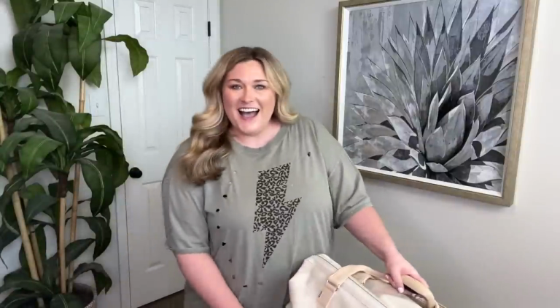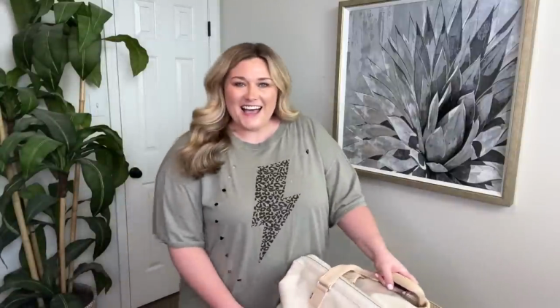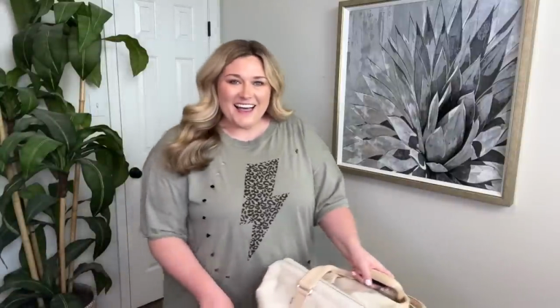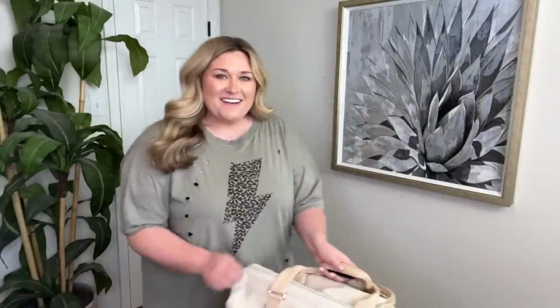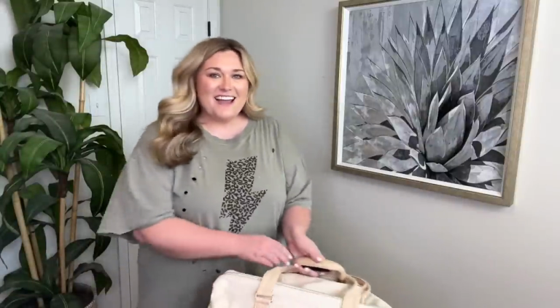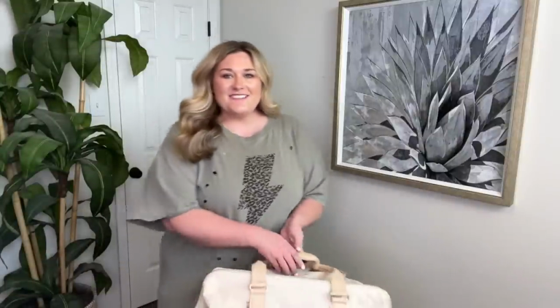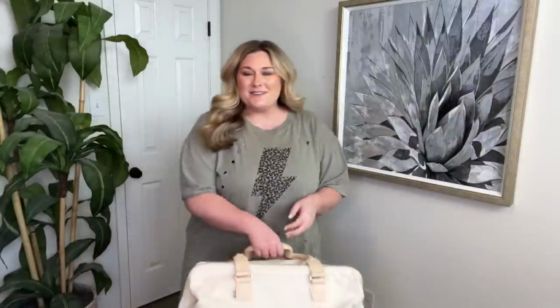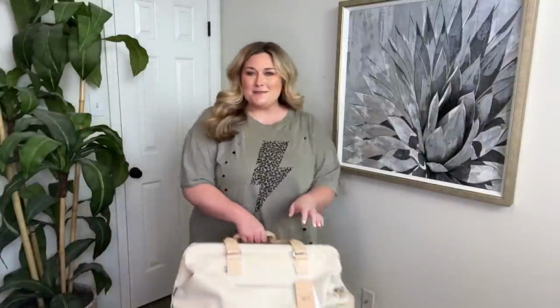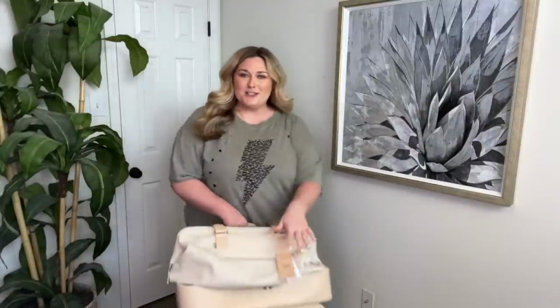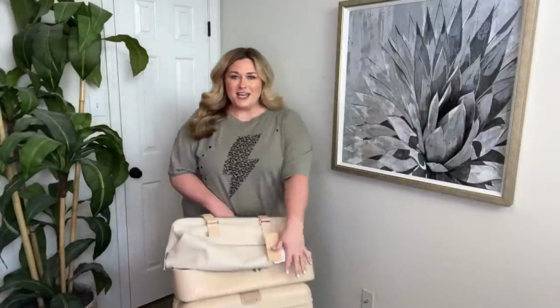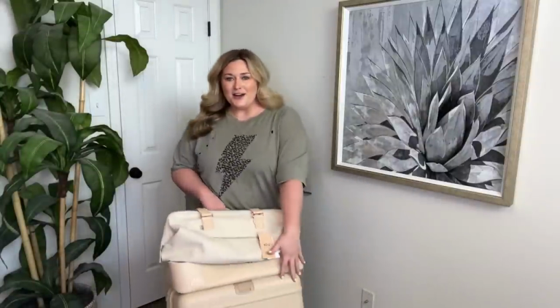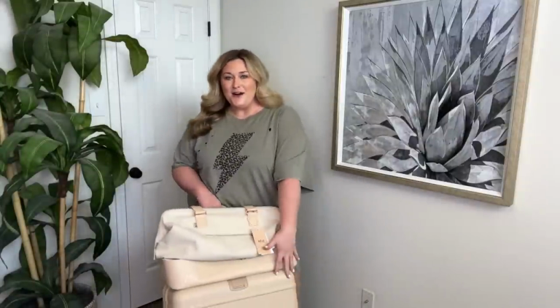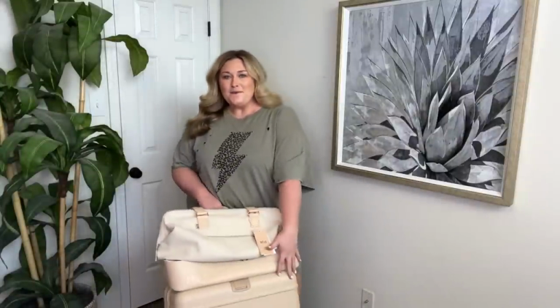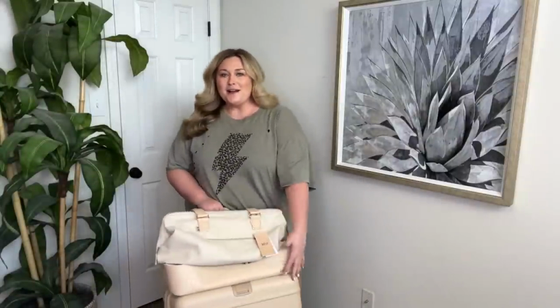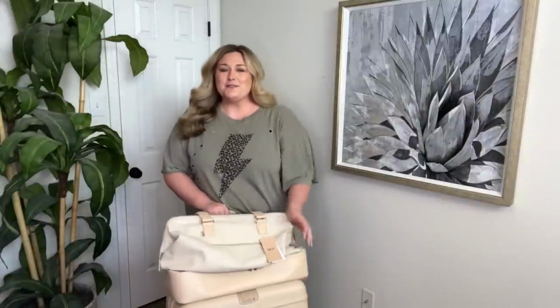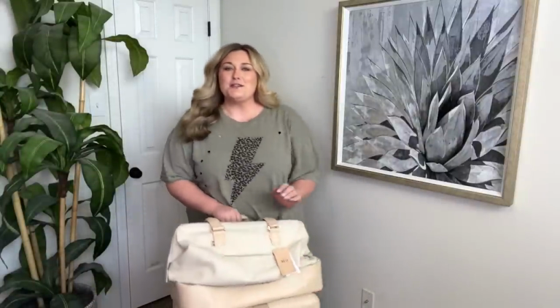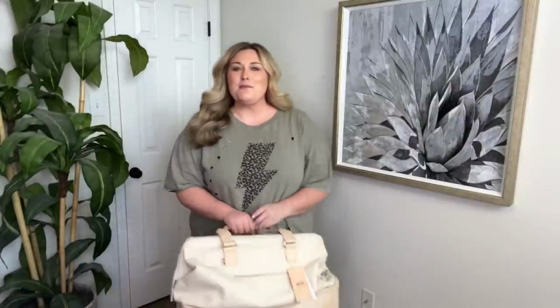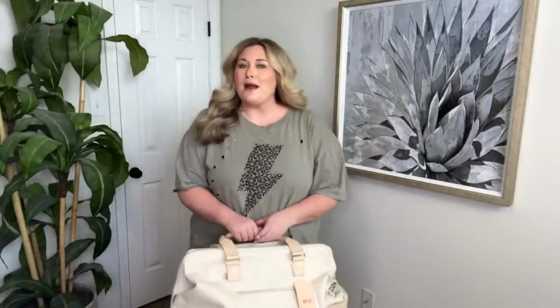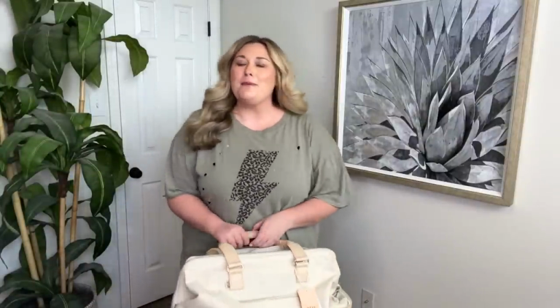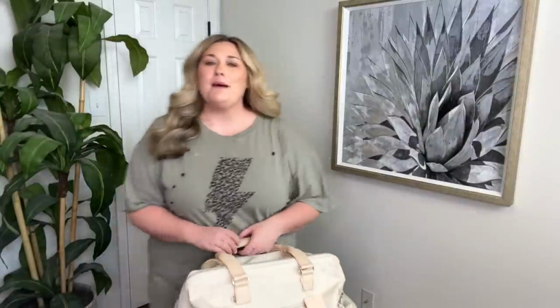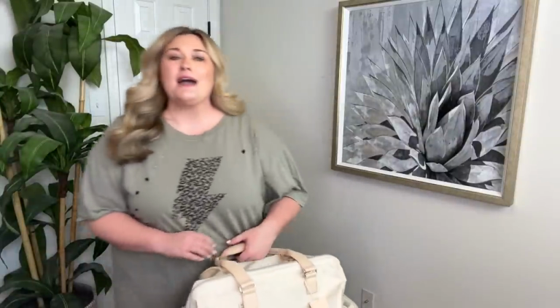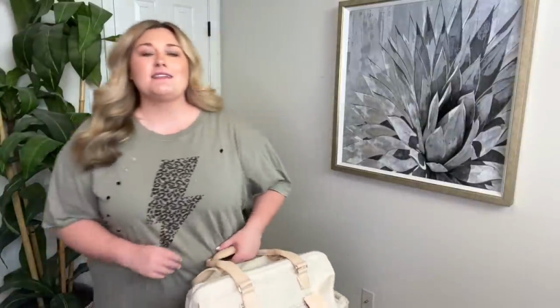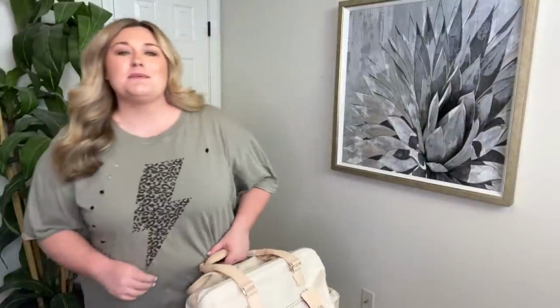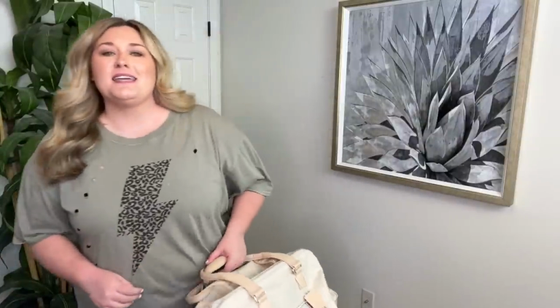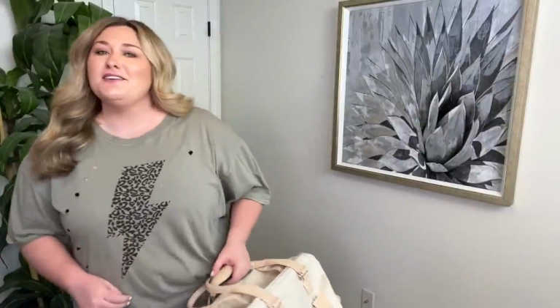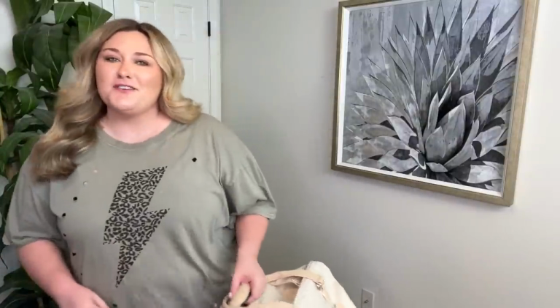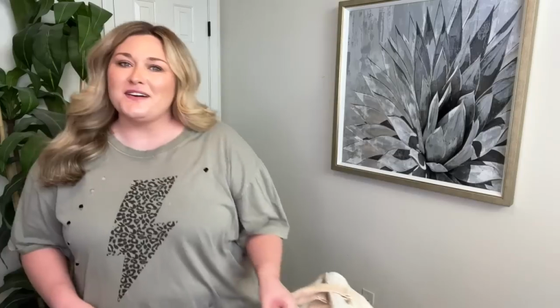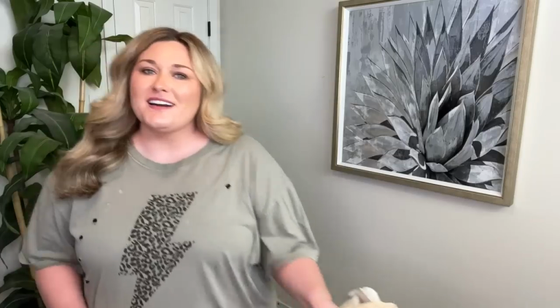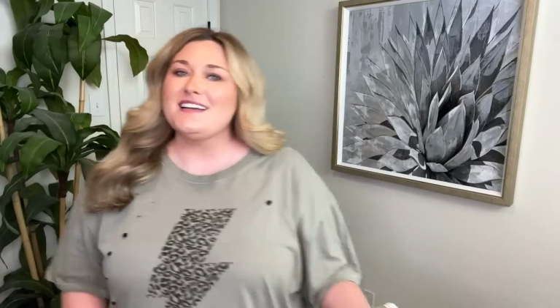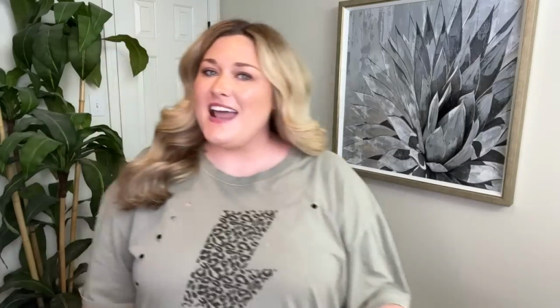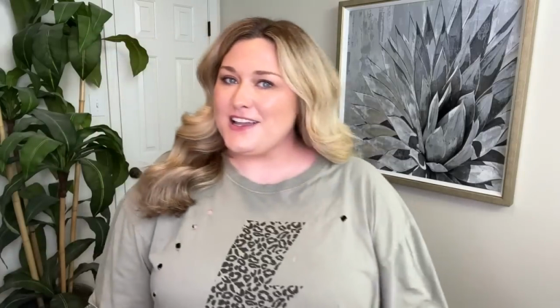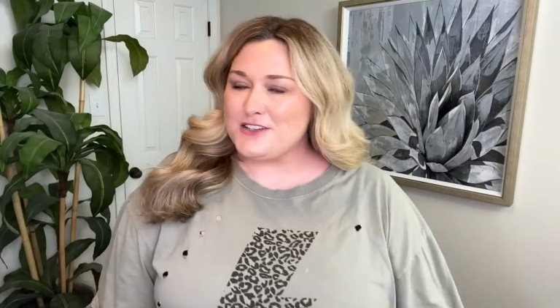Hello, and welcome to my channel. Welcome to a prep and pack with me for Nashville.